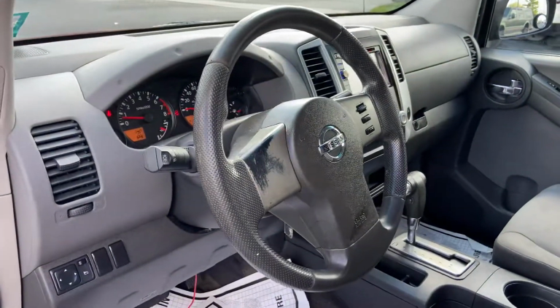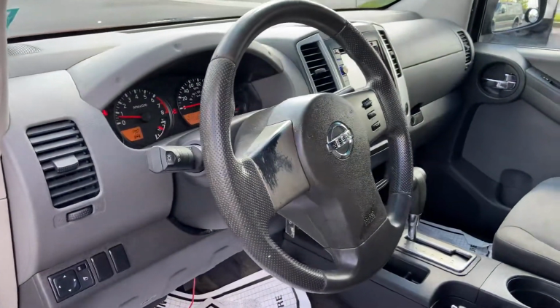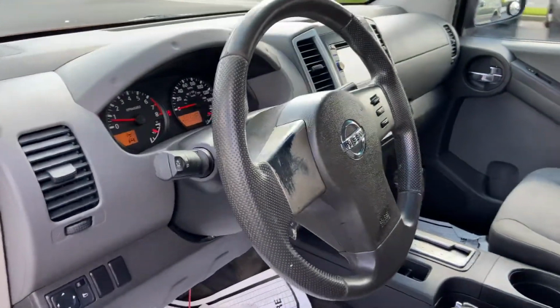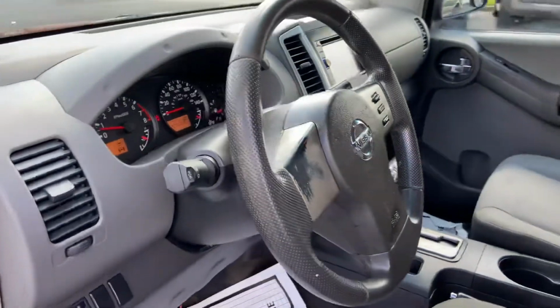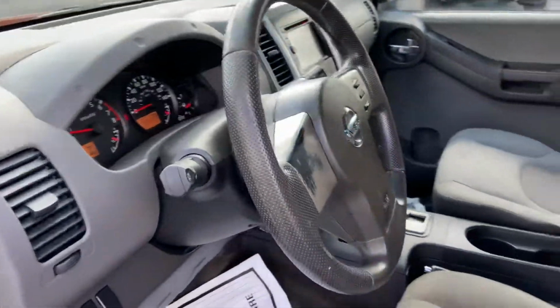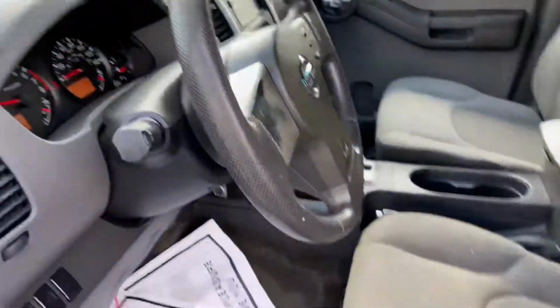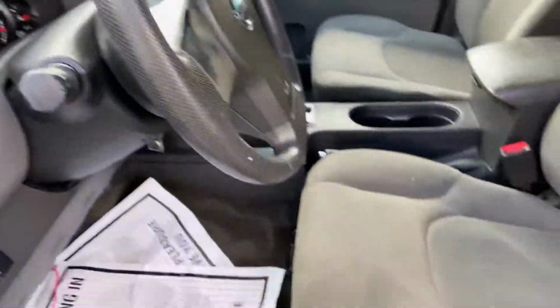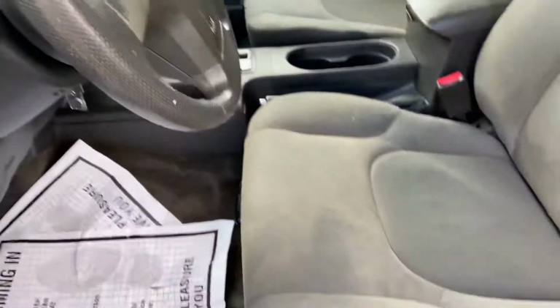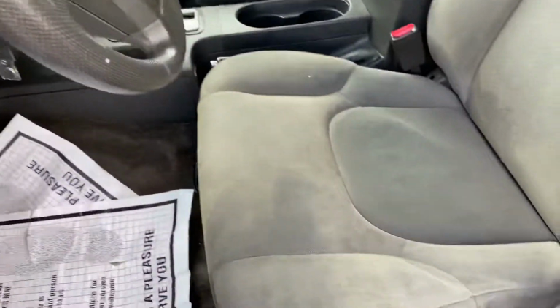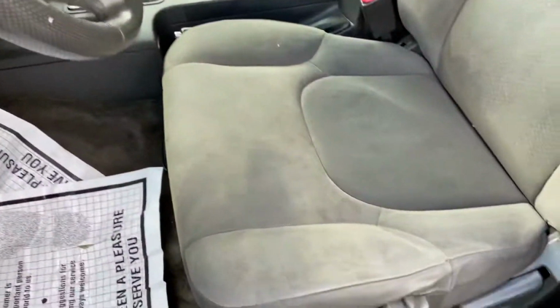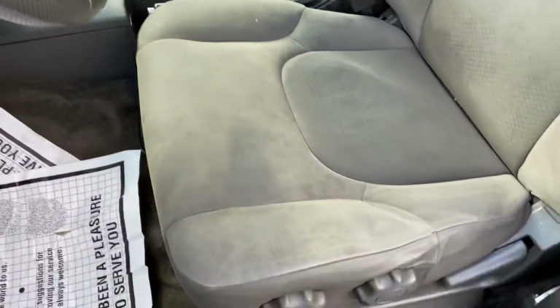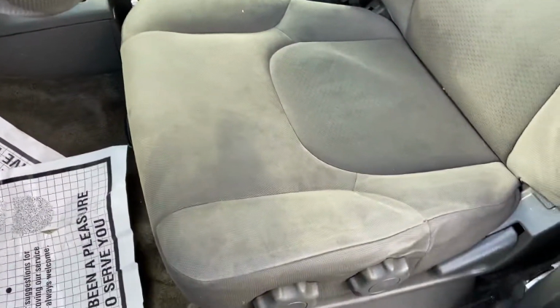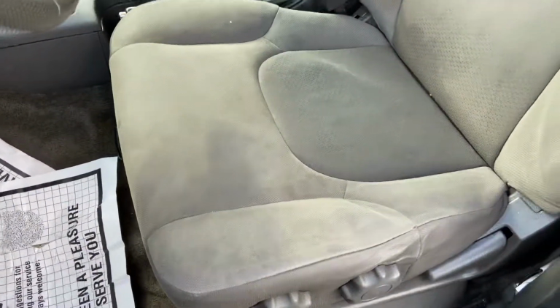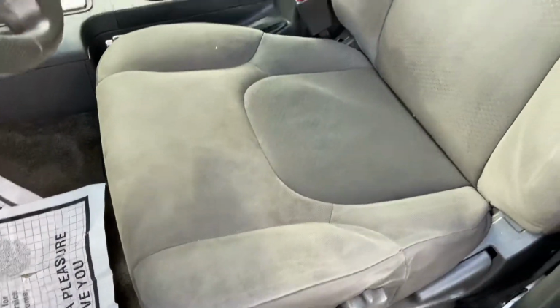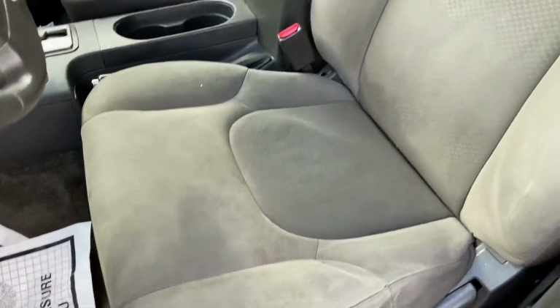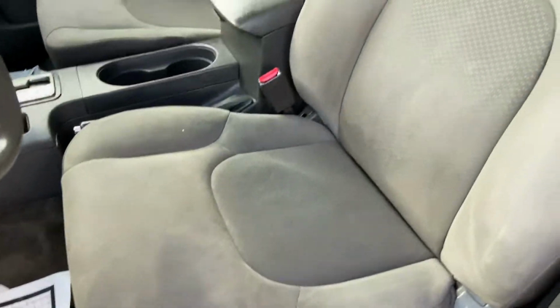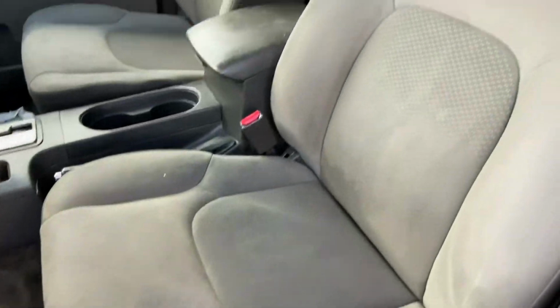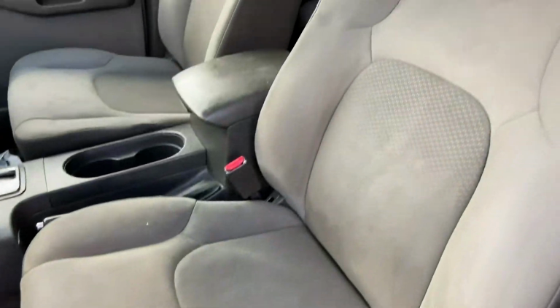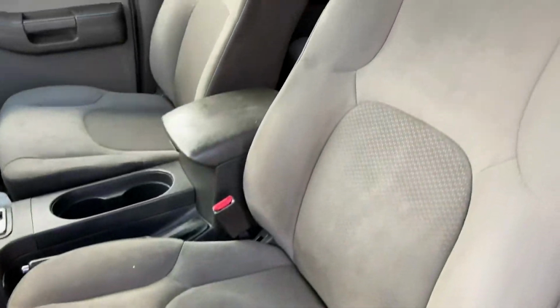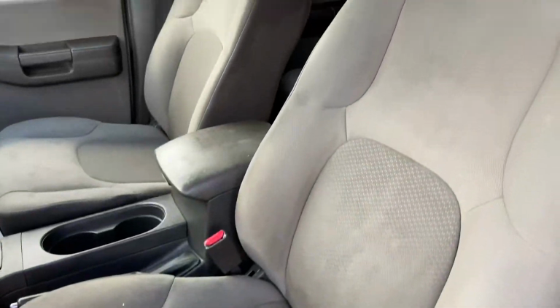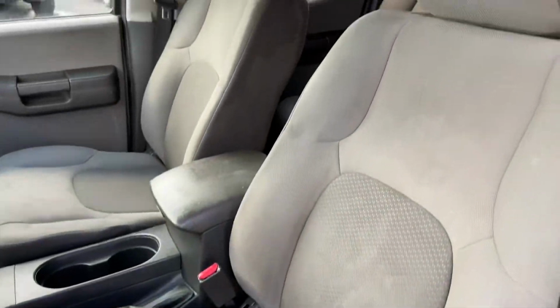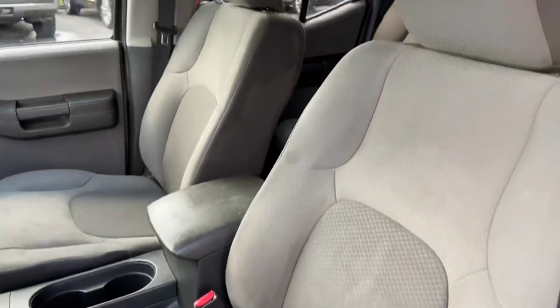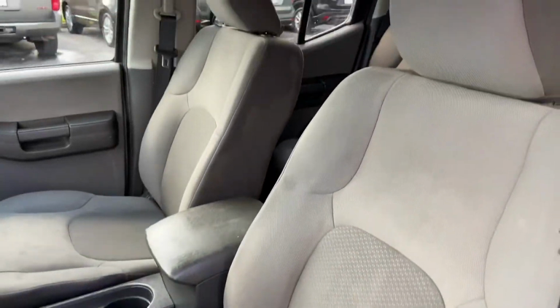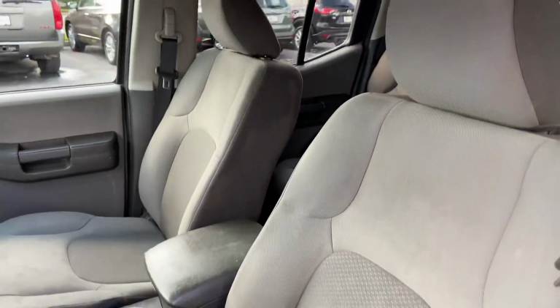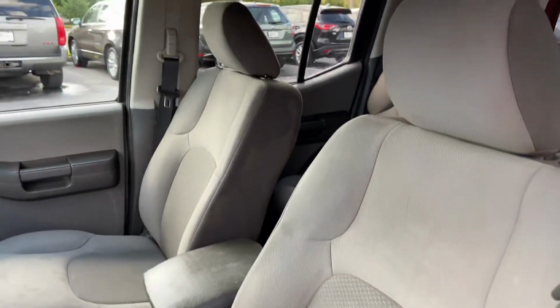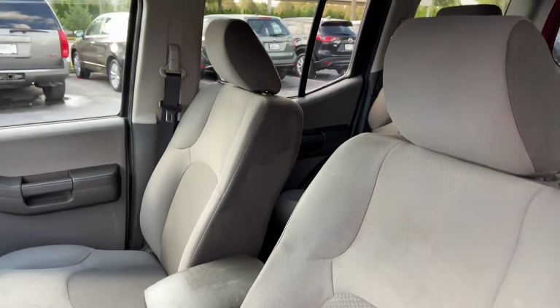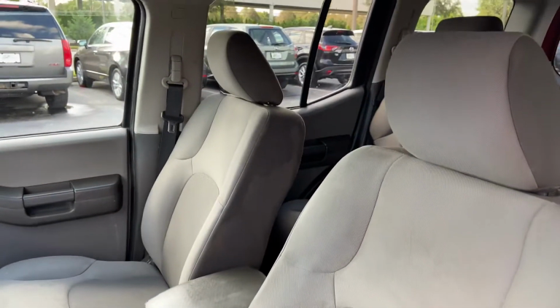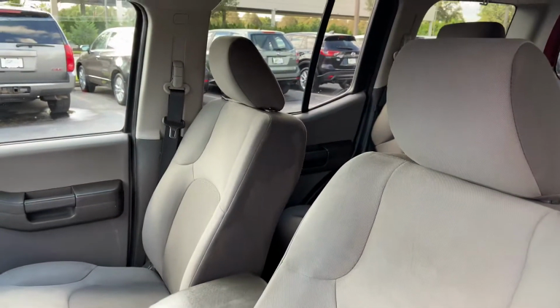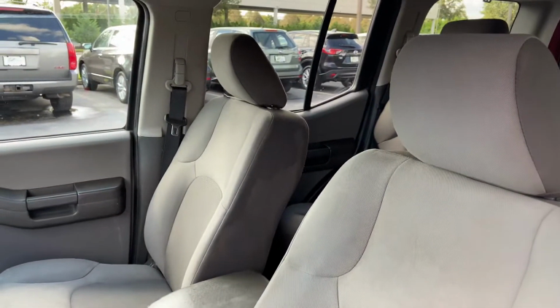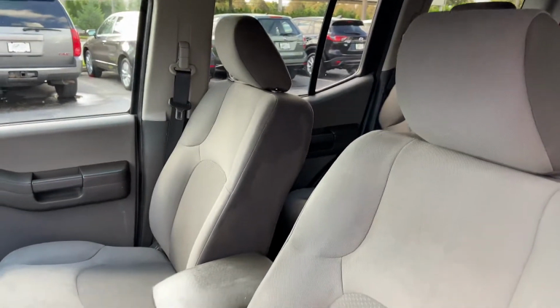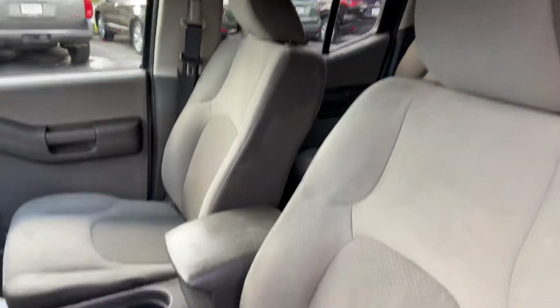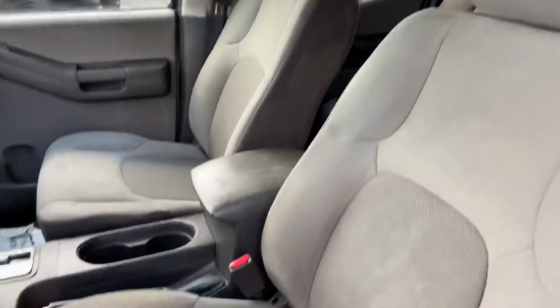Leather steering wheel, cloth interior, cloth seats.